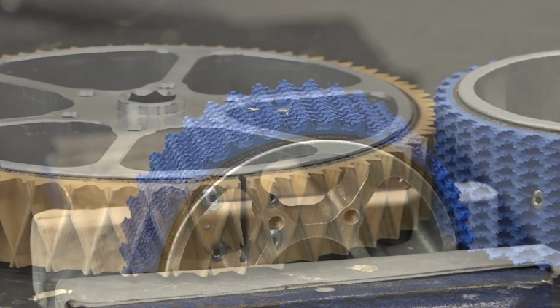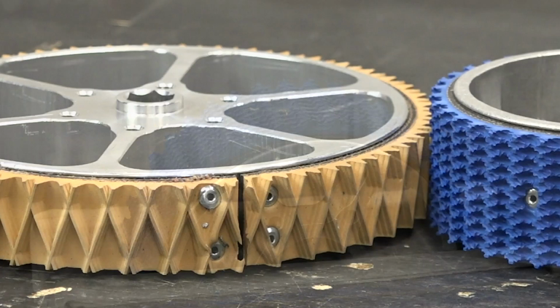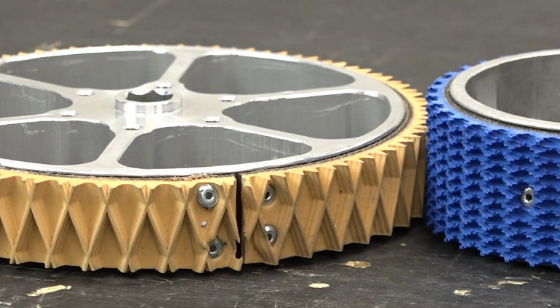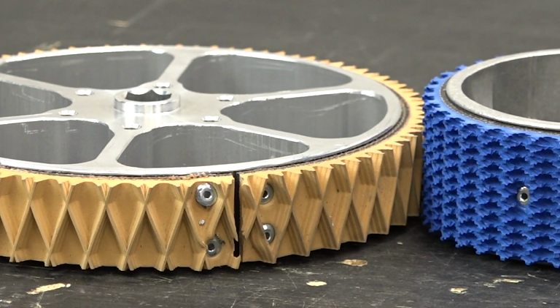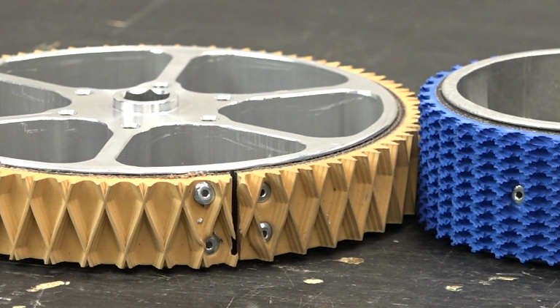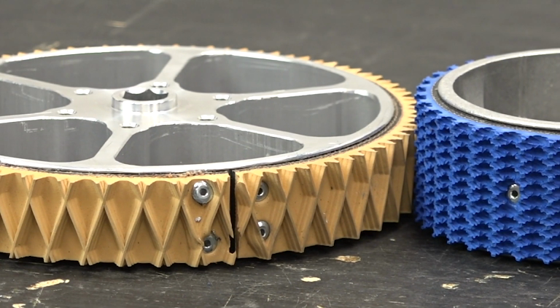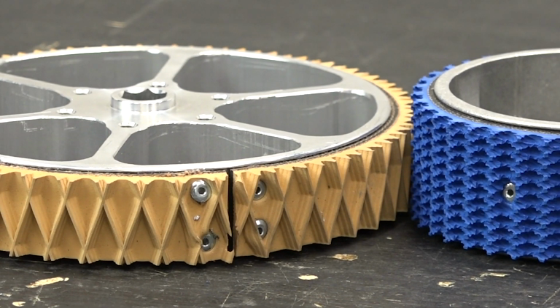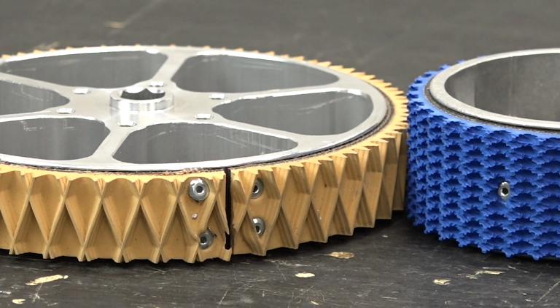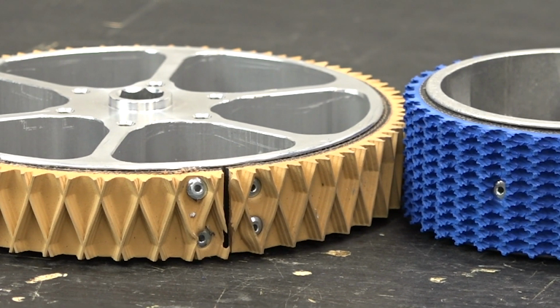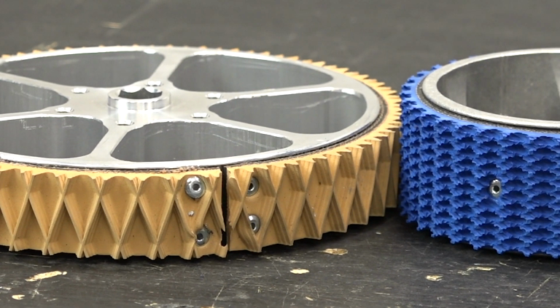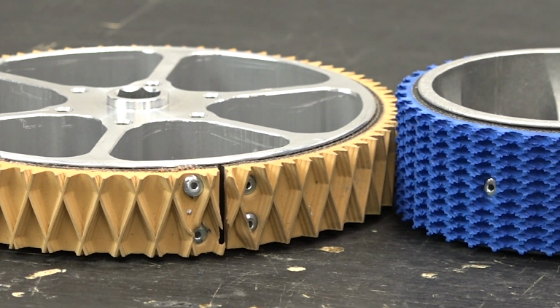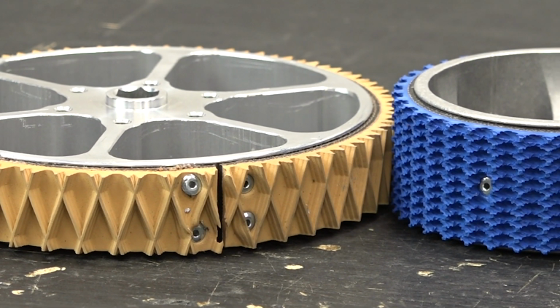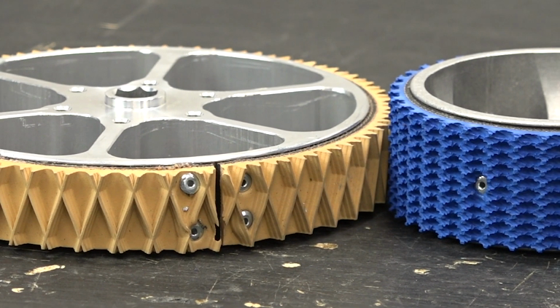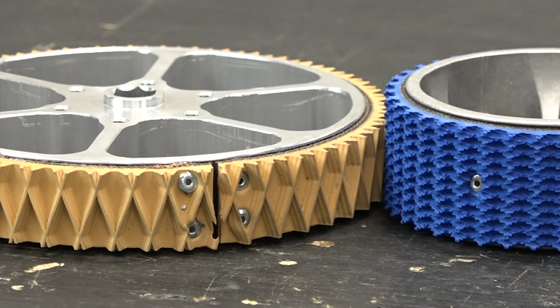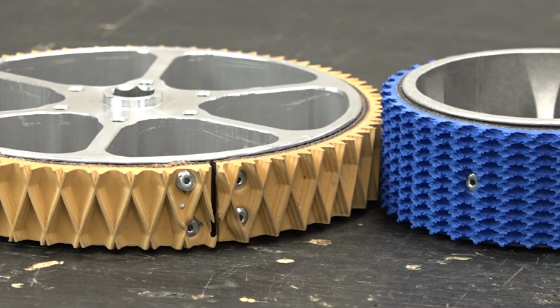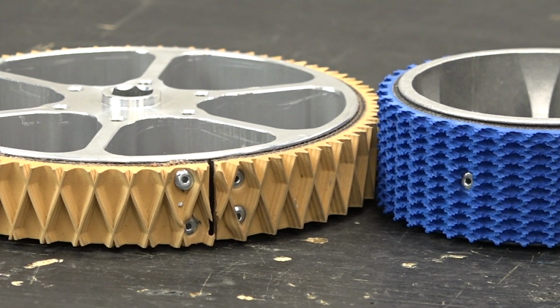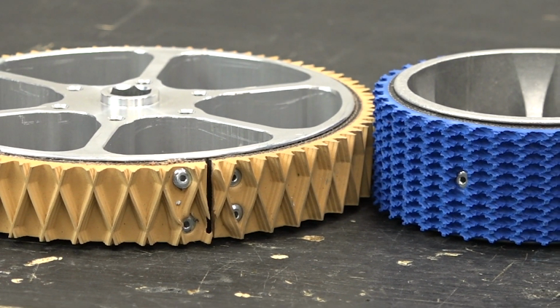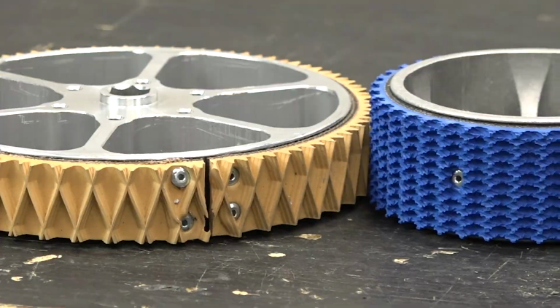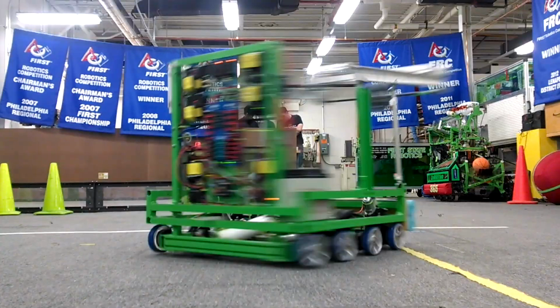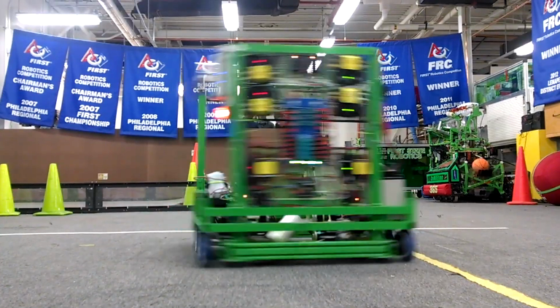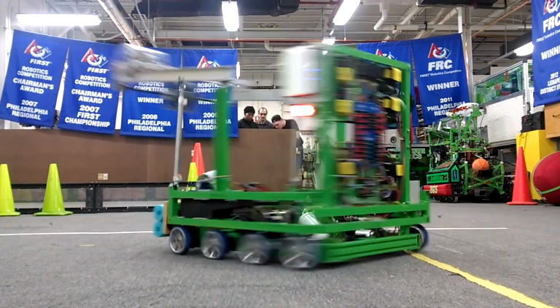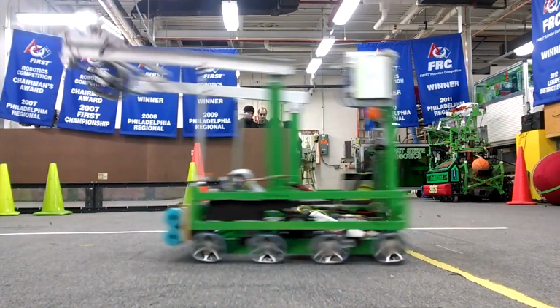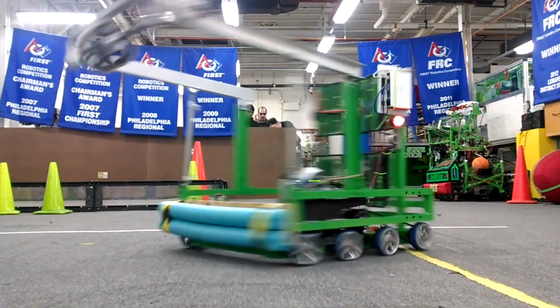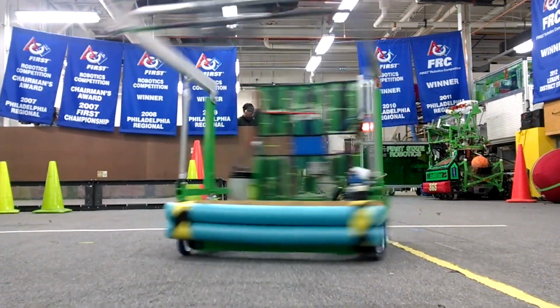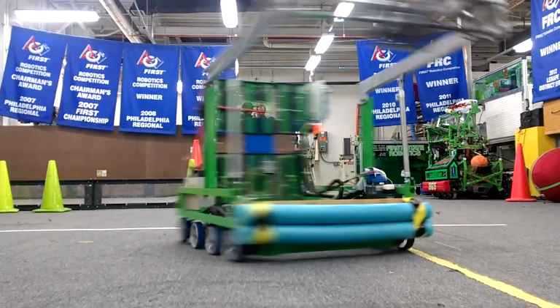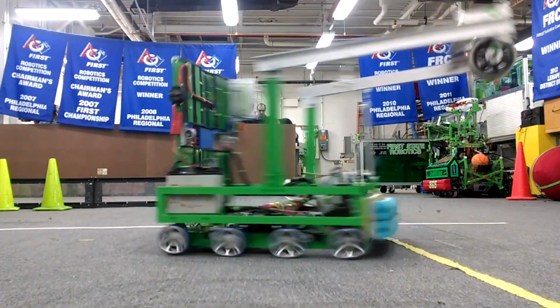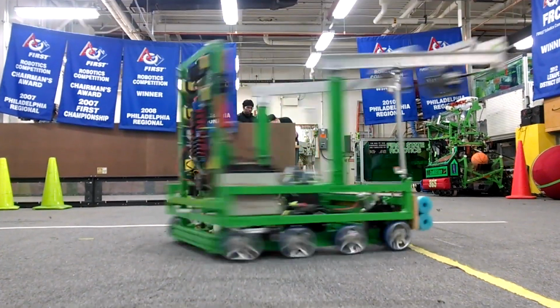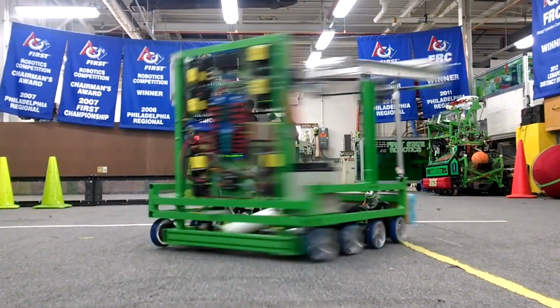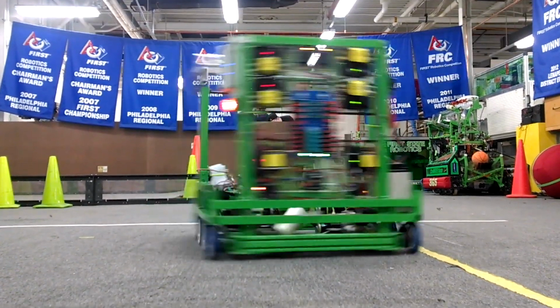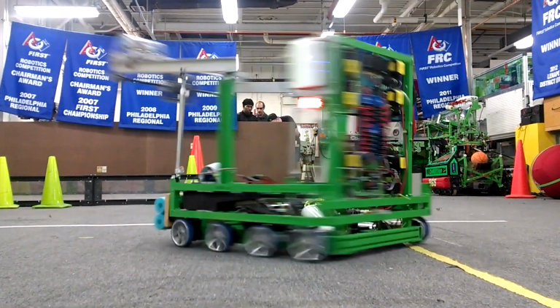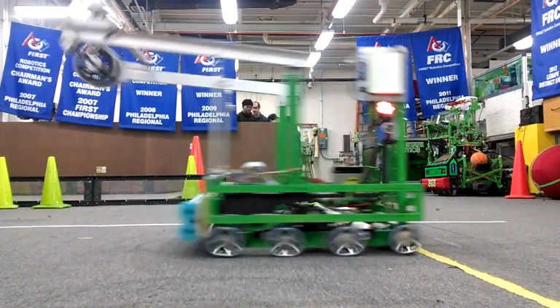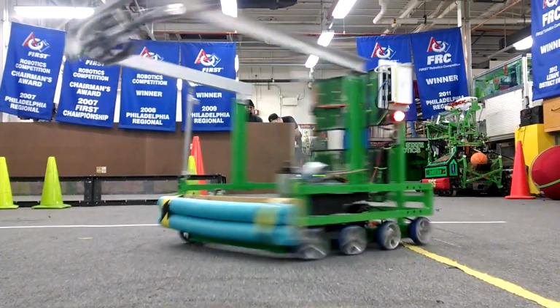Repeat these steps for as many wheels as needed. Your performance wheels are now ready for competition.